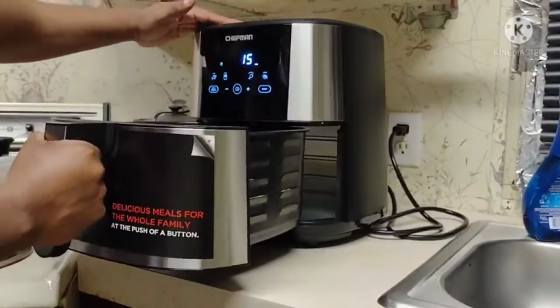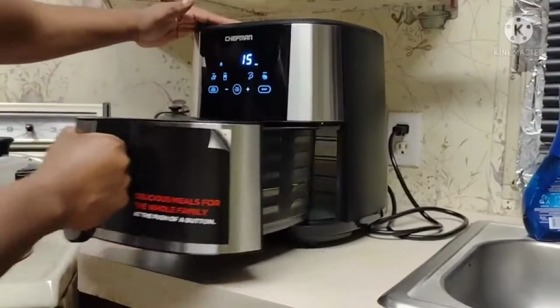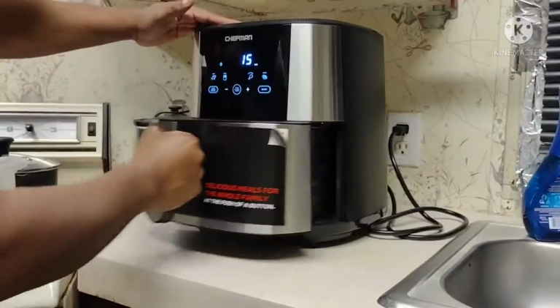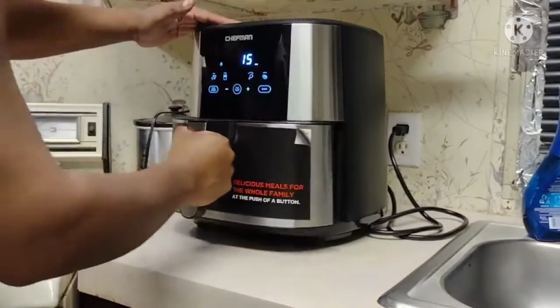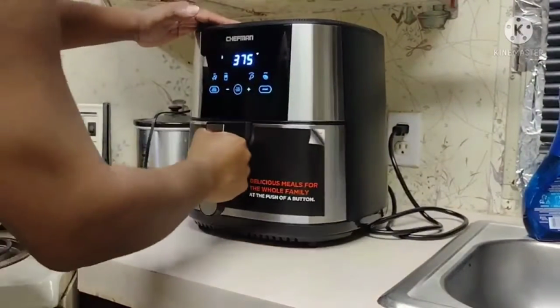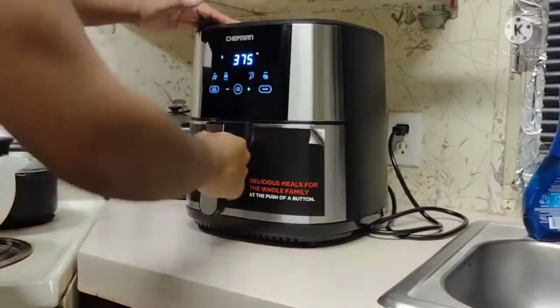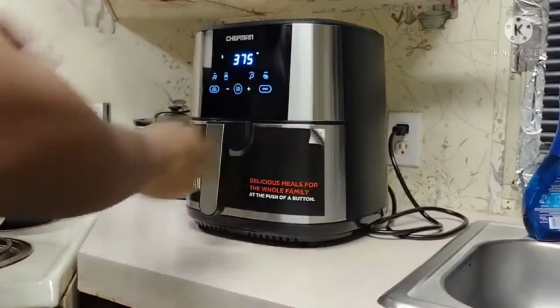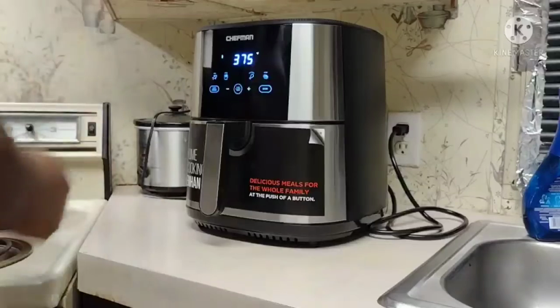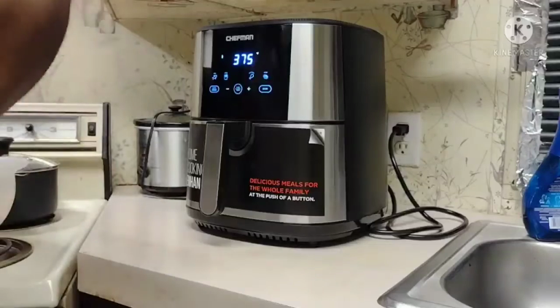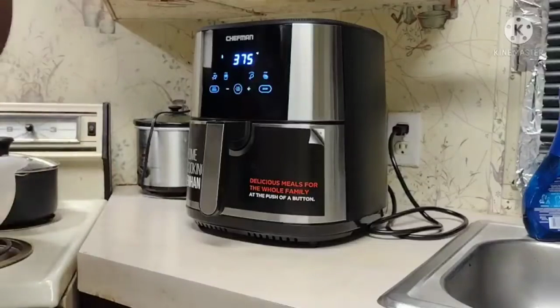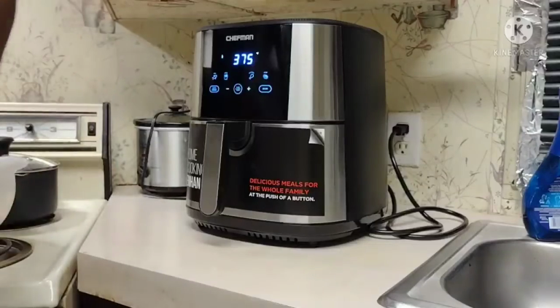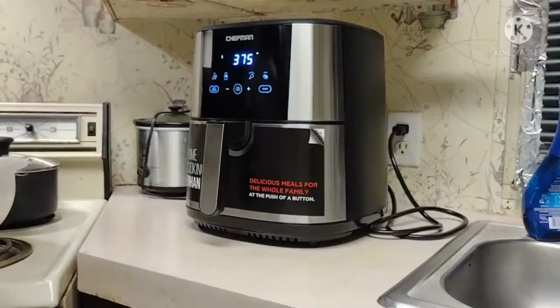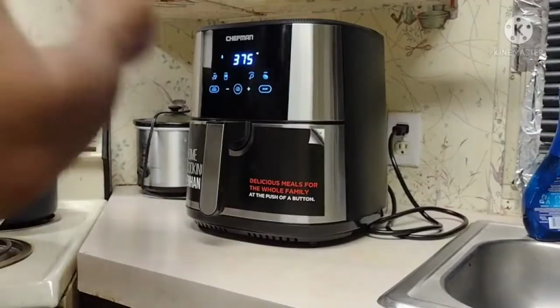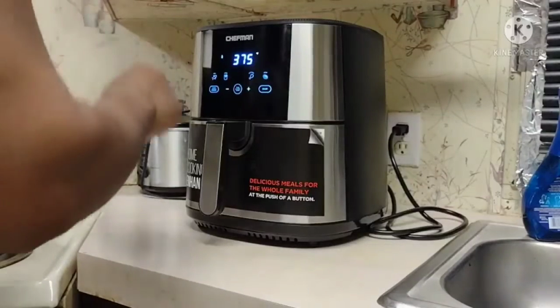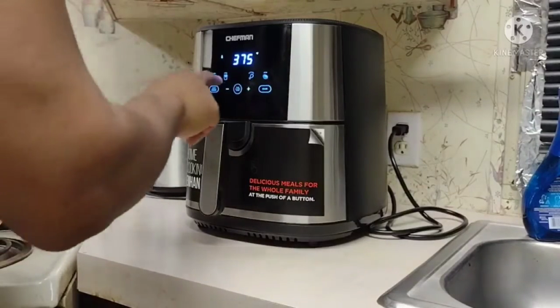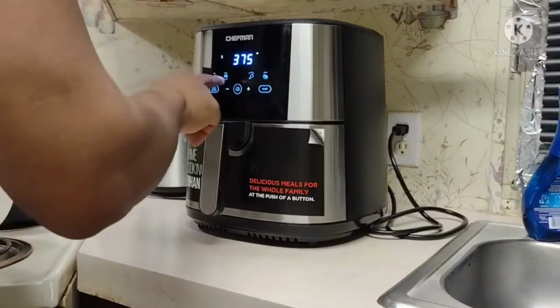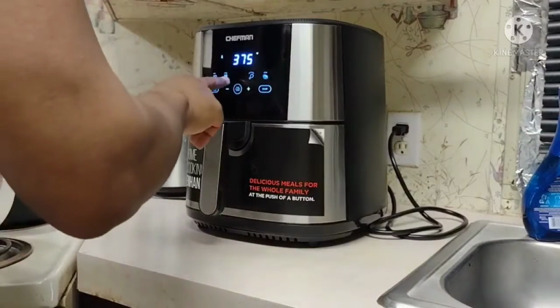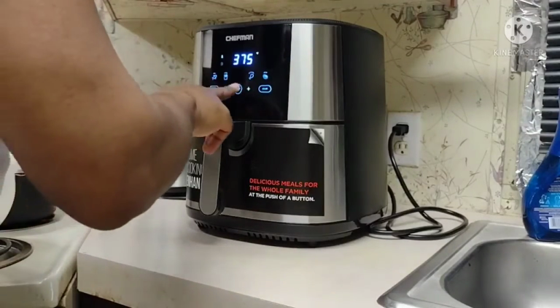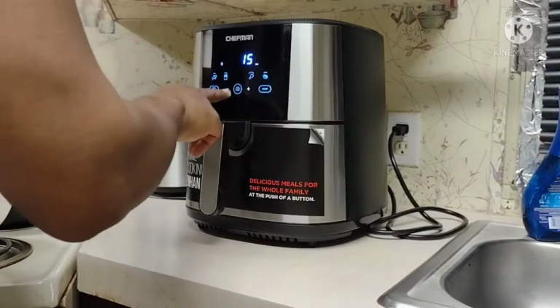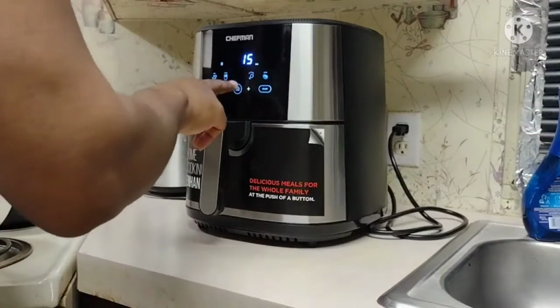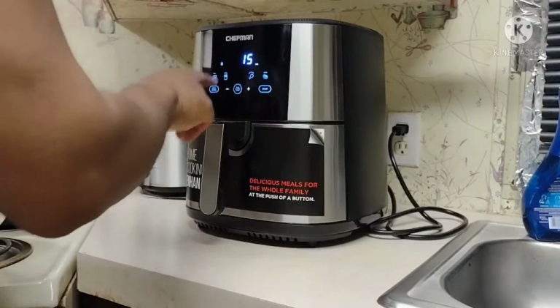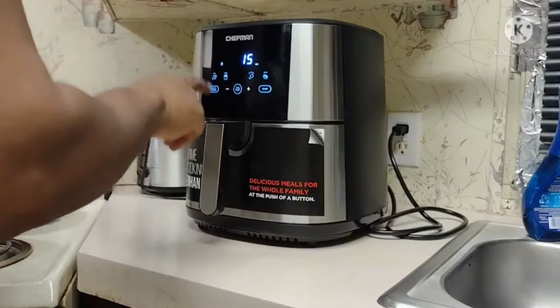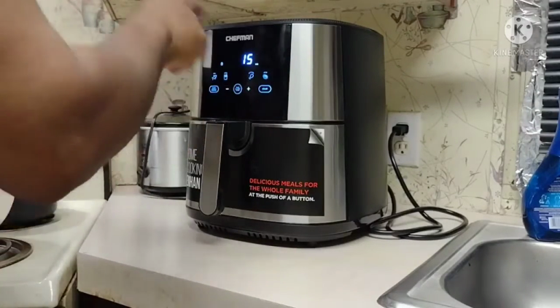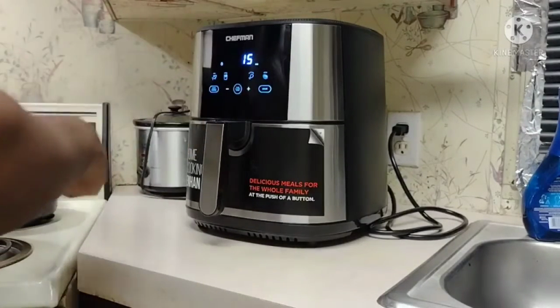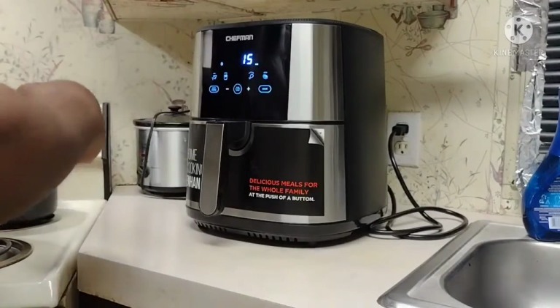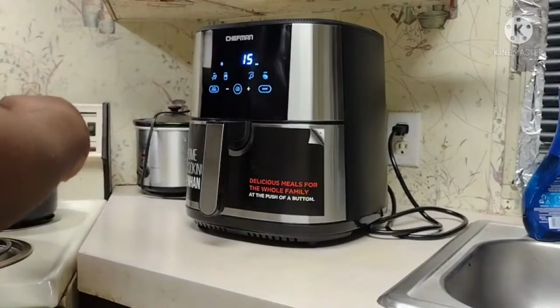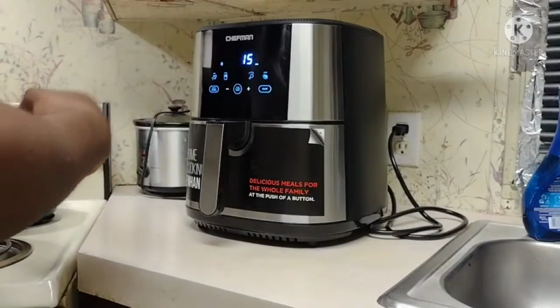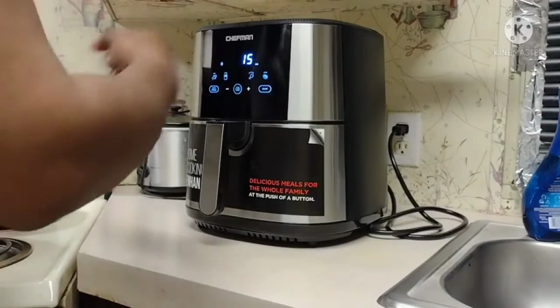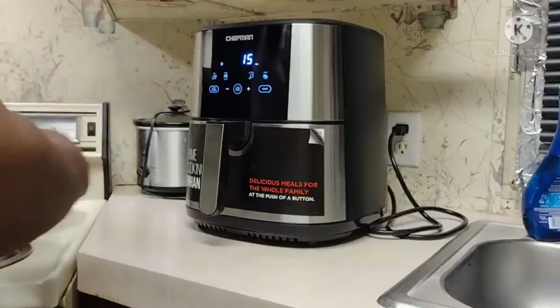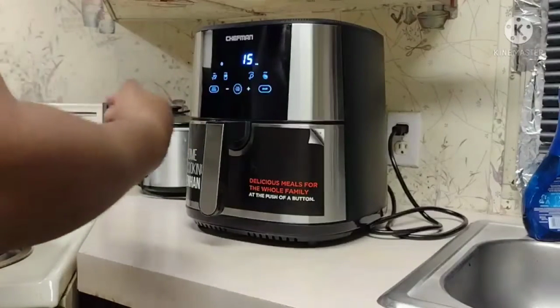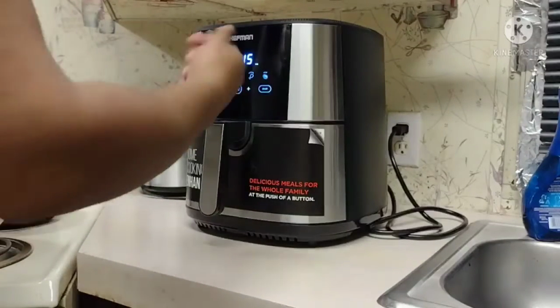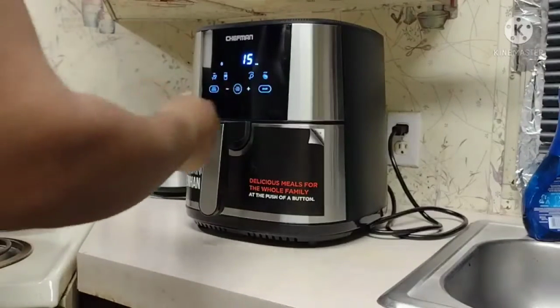As you see me putting the basket inside the air fryer, I'm gonna set it for 15 minutes.